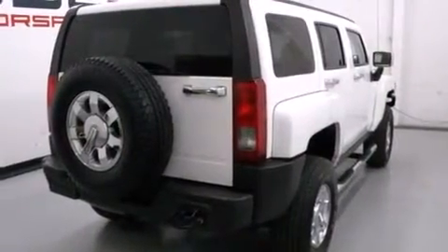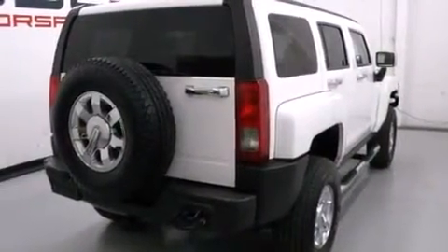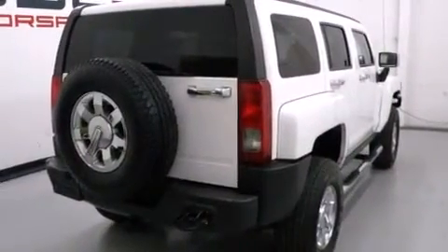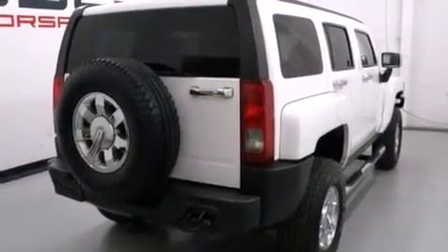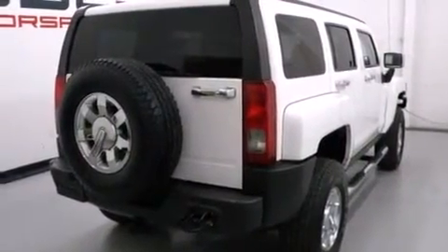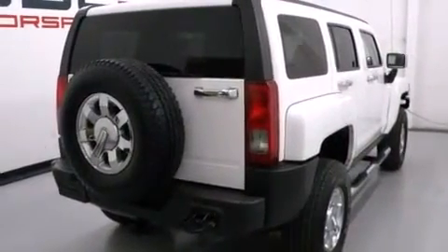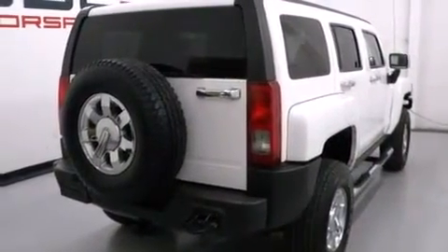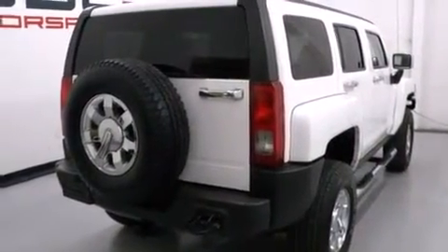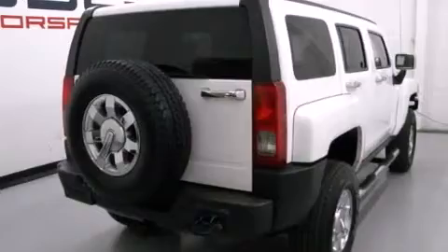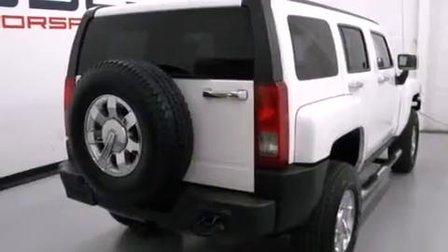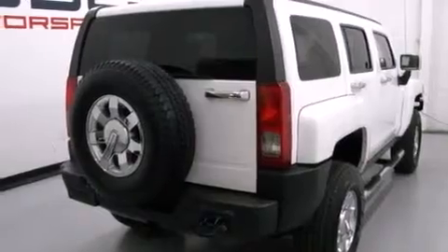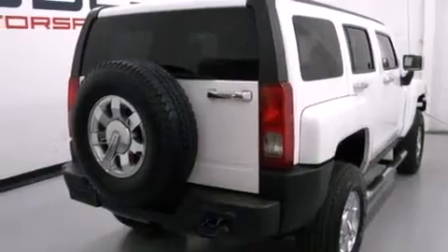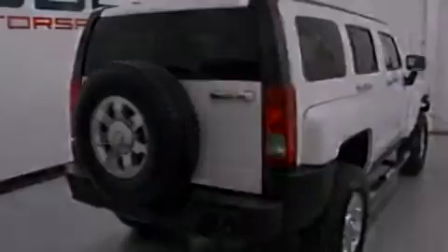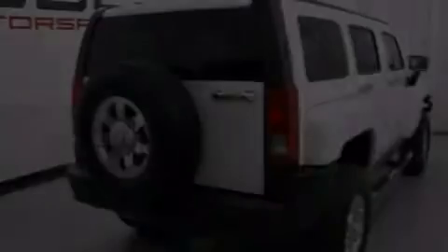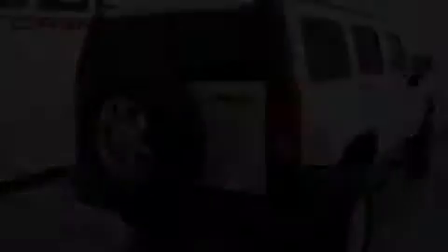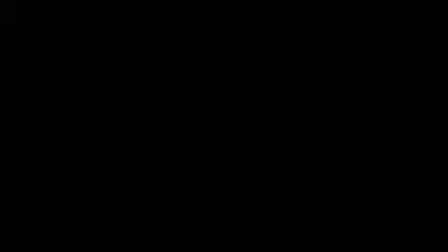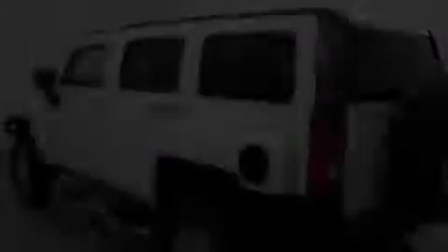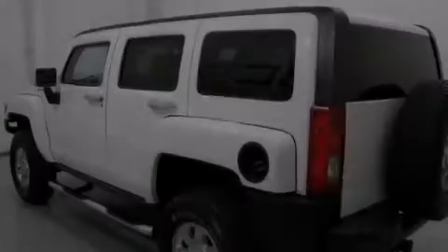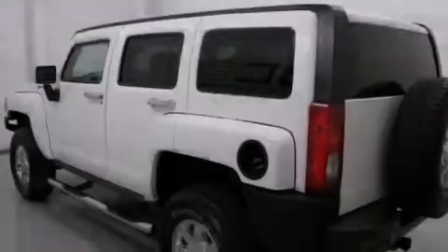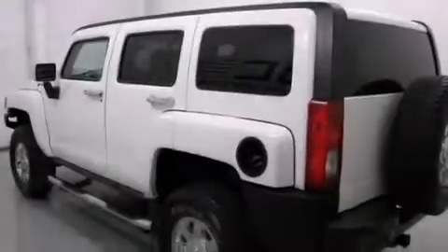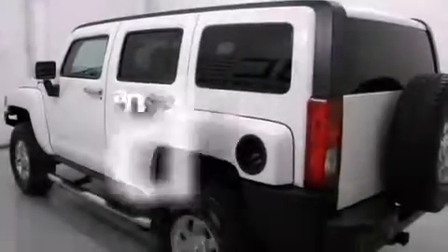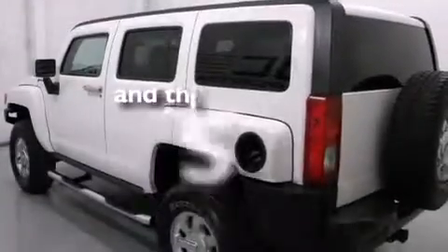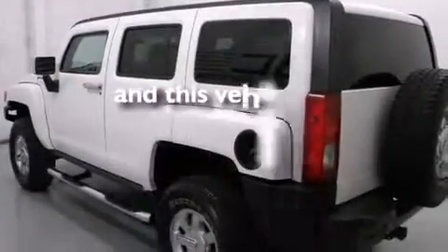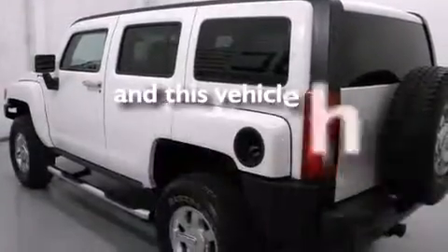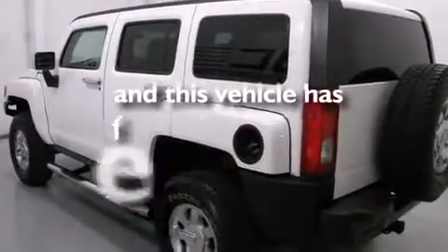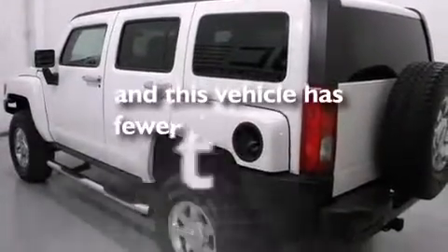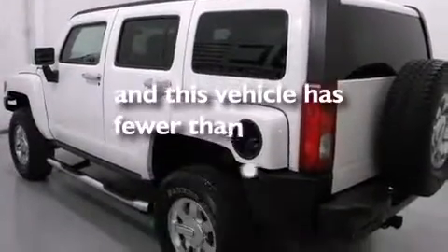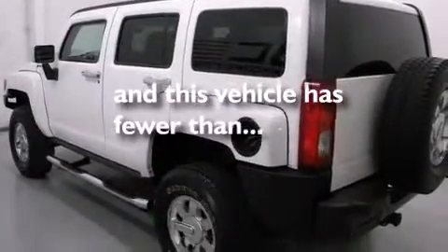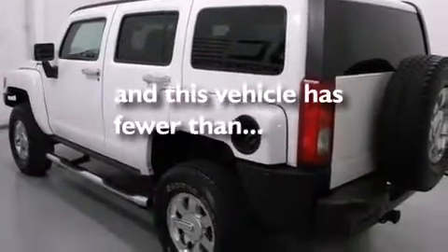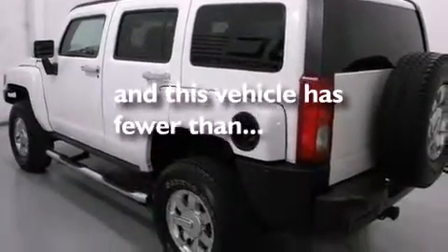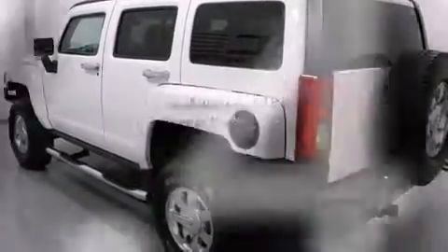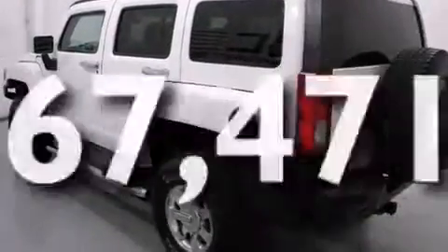Additional features include an anti-lock braking system, a keyless entry system, and this vehicle has fewer than 68,000 miles on the odometer.